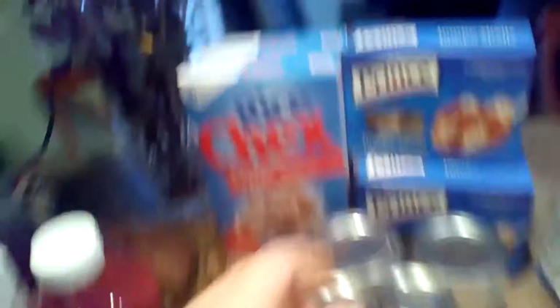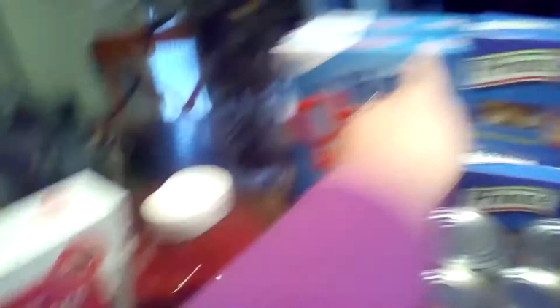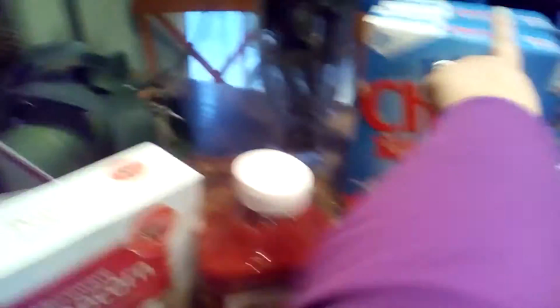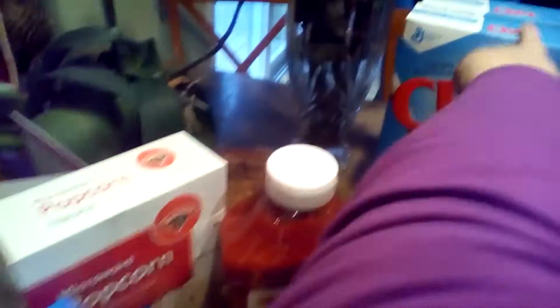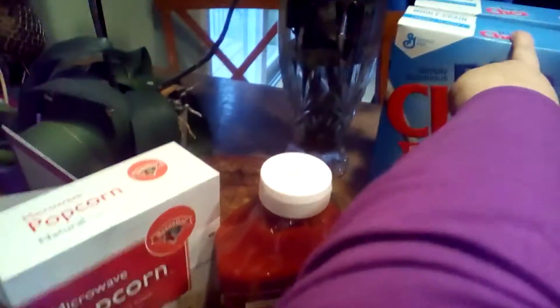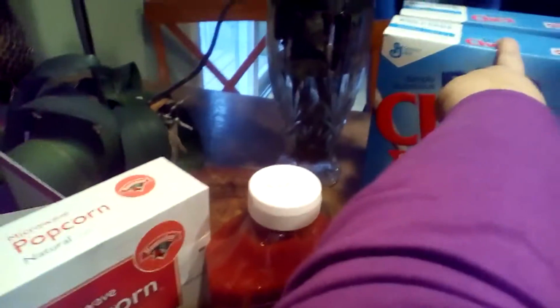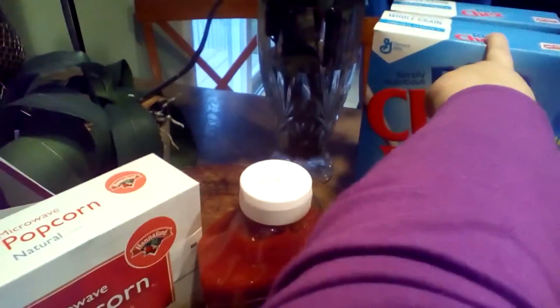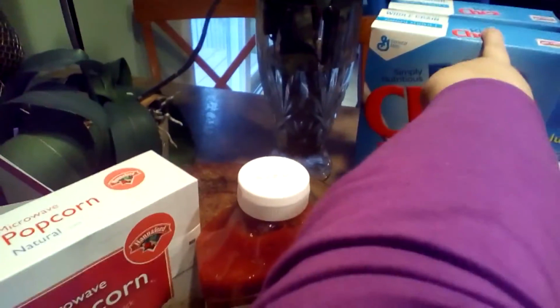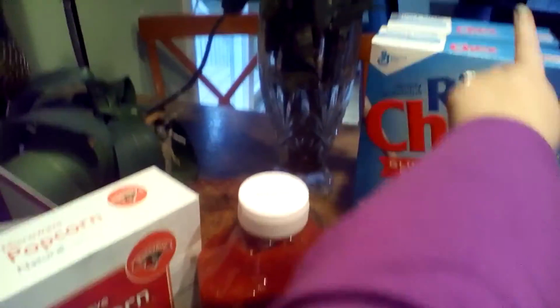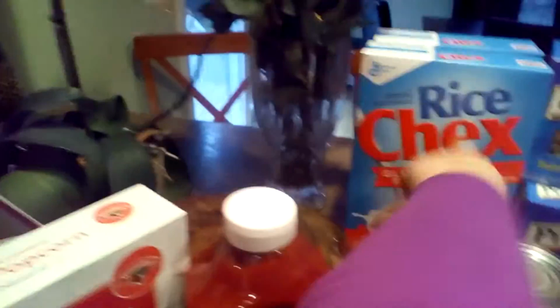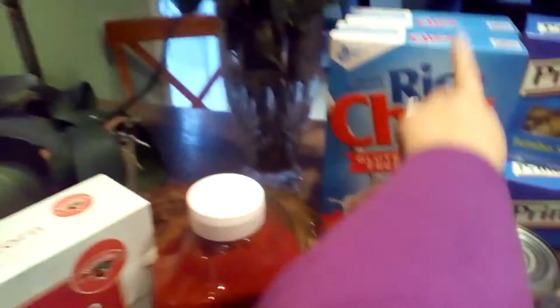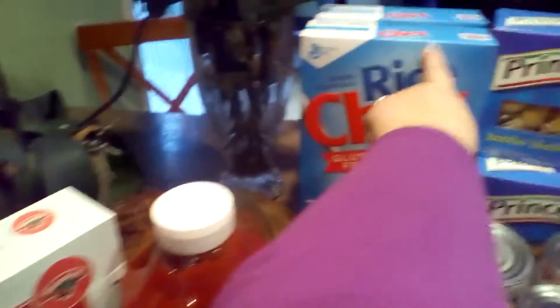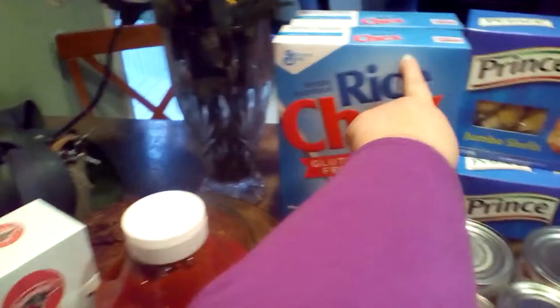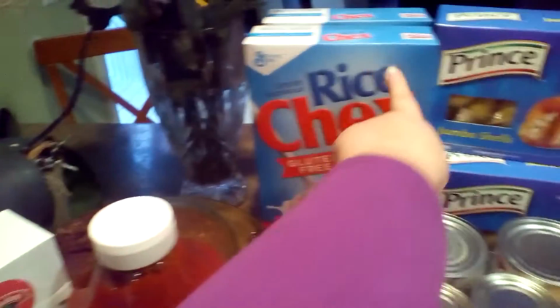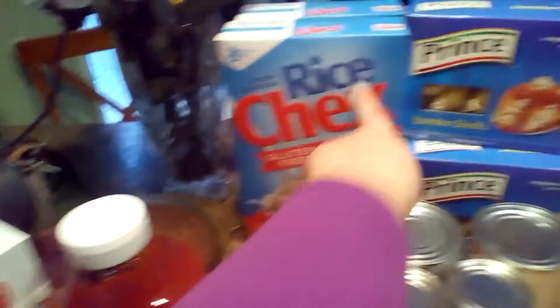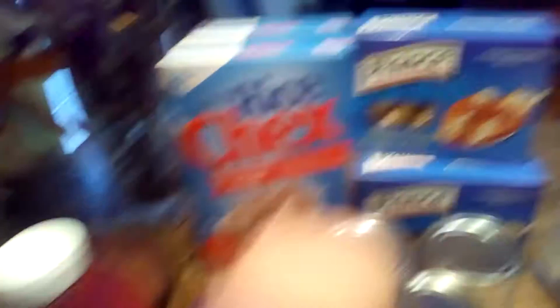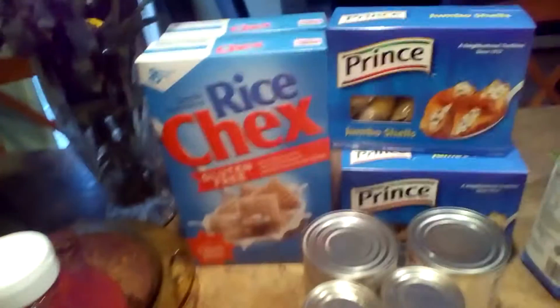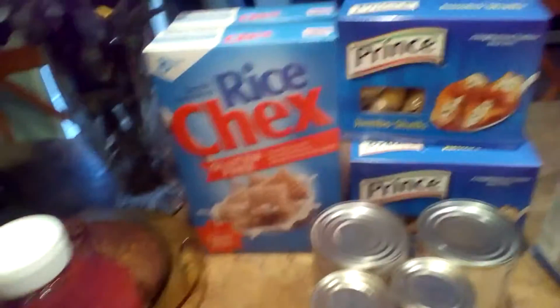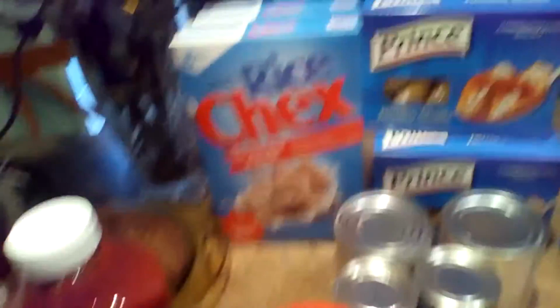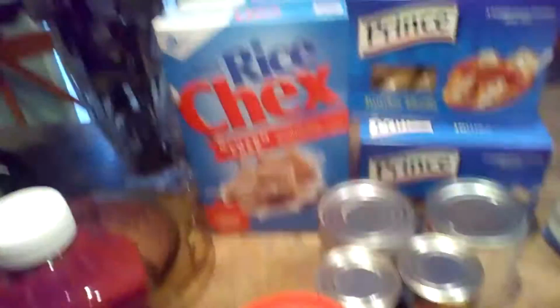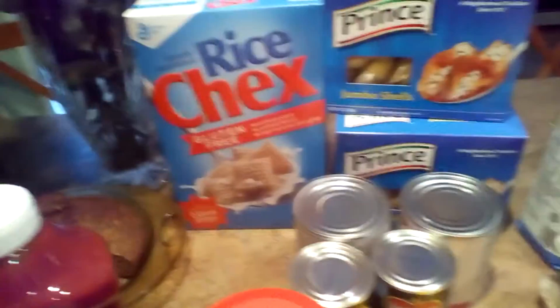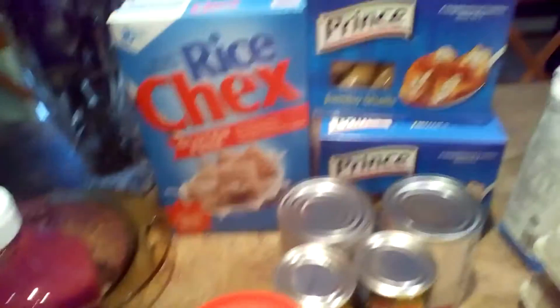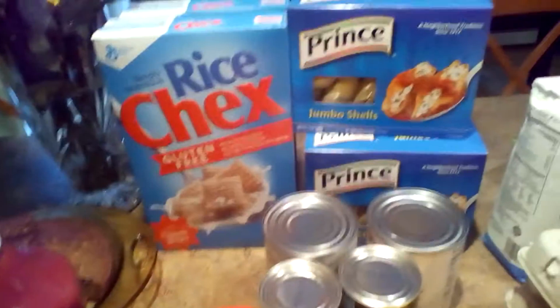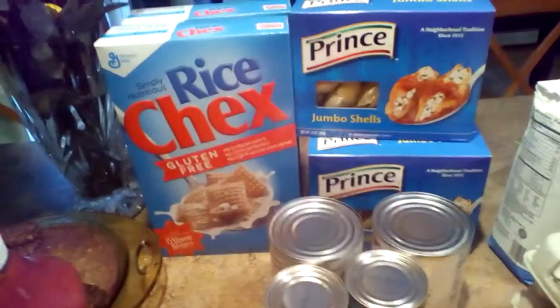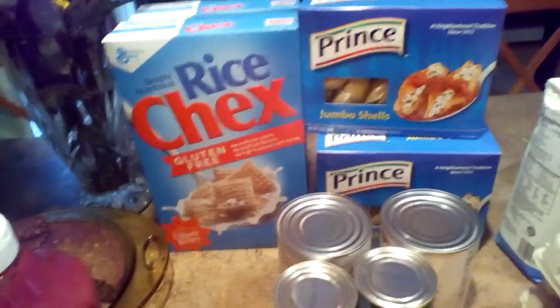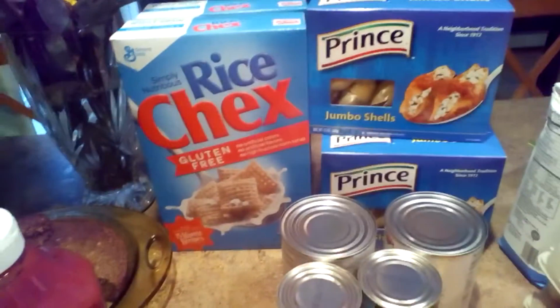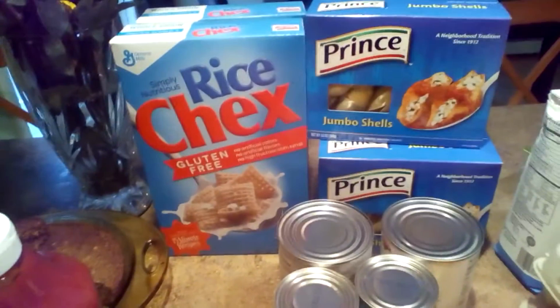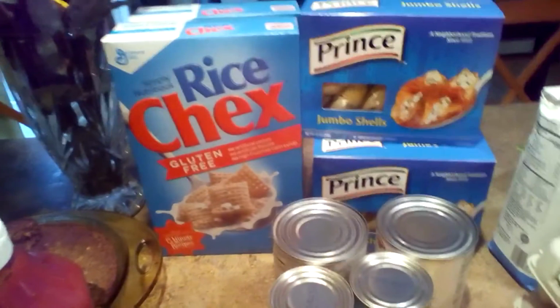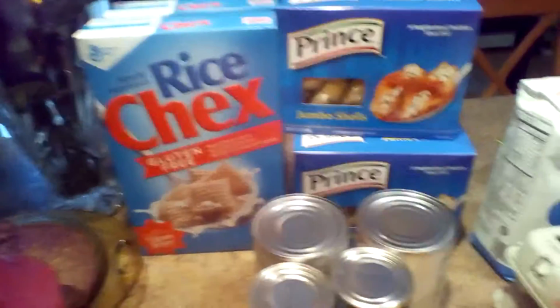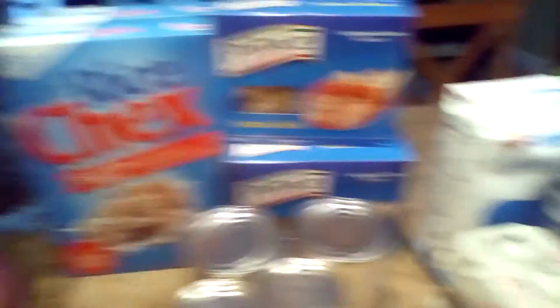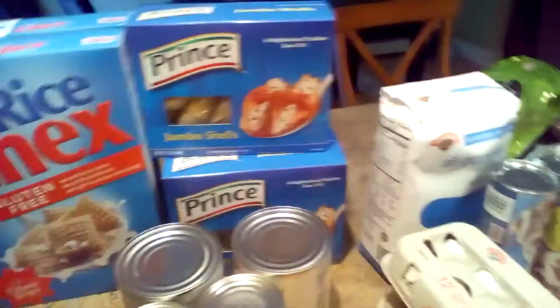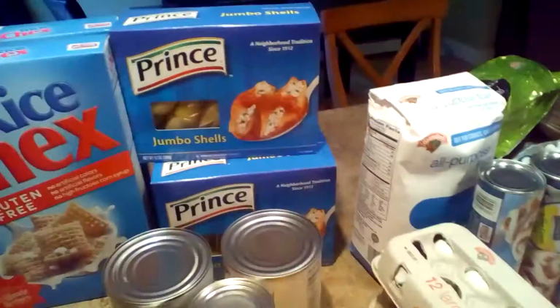We've got rice Chex because we're making Muddy Buddies, because they really, really love Muddy Buddies. This is just really simple to make.